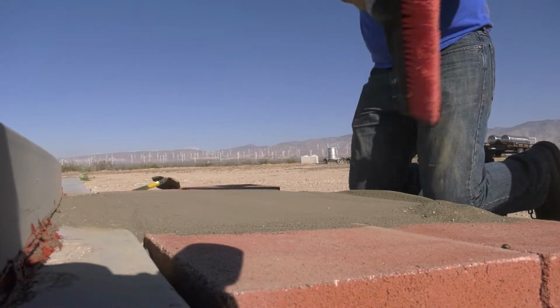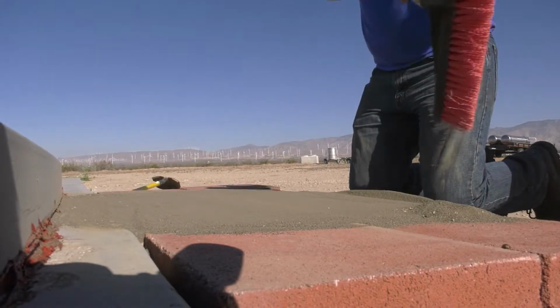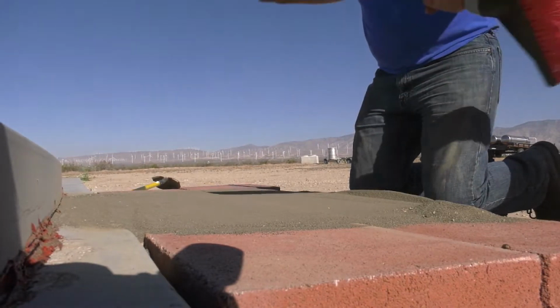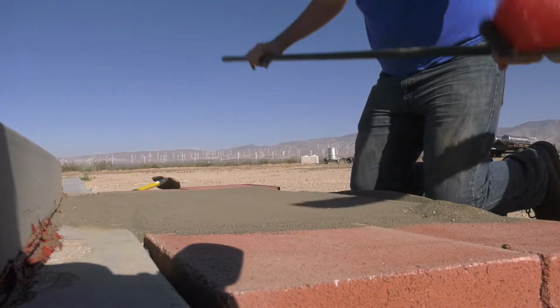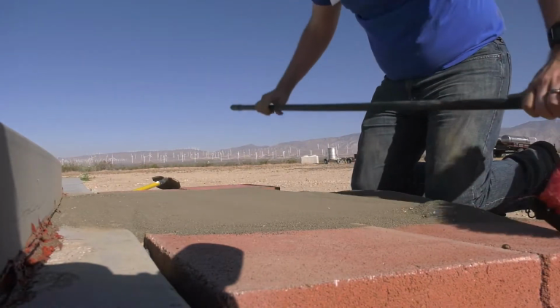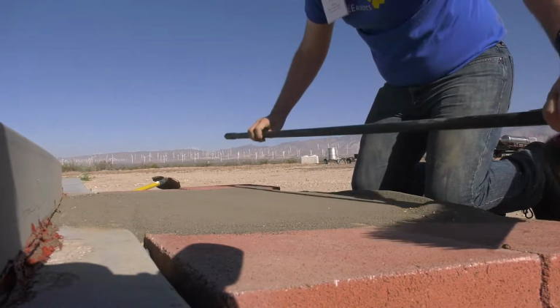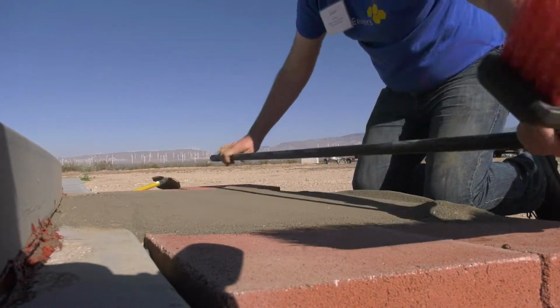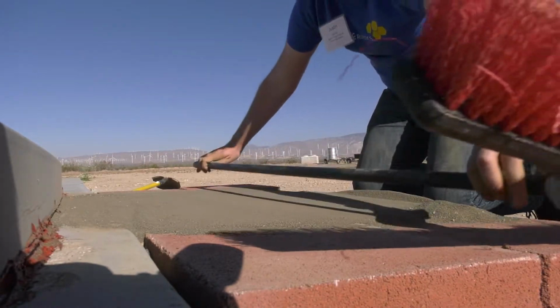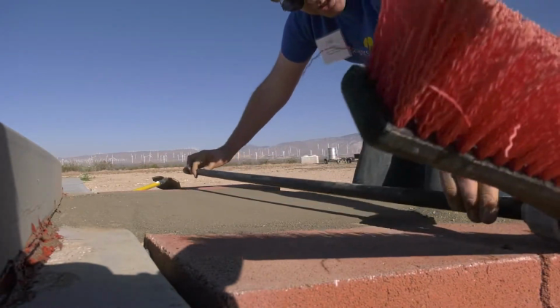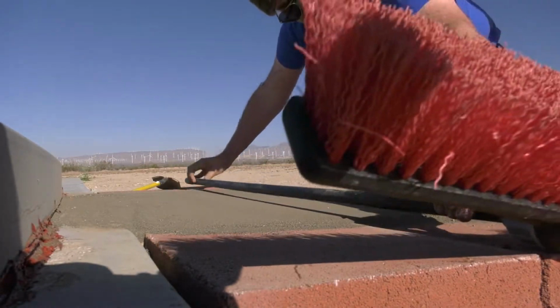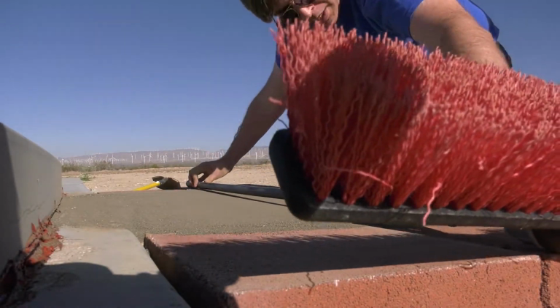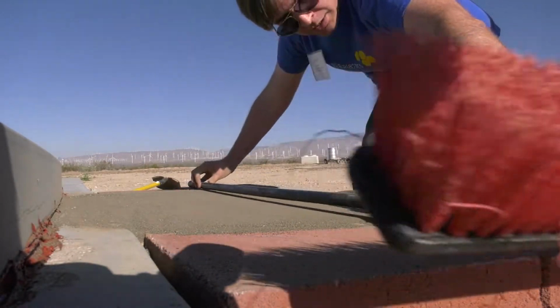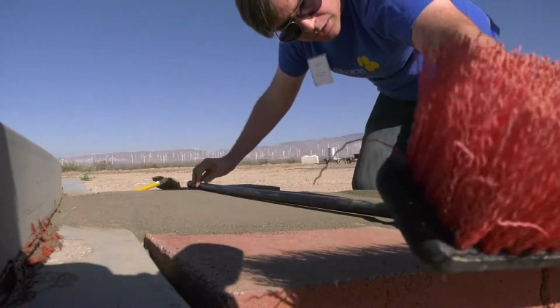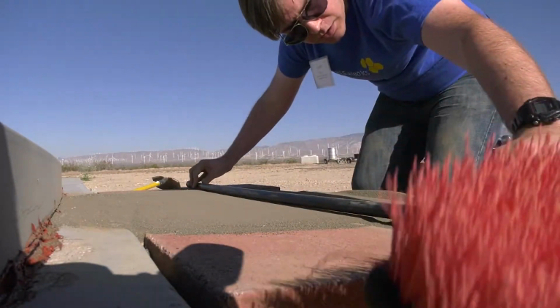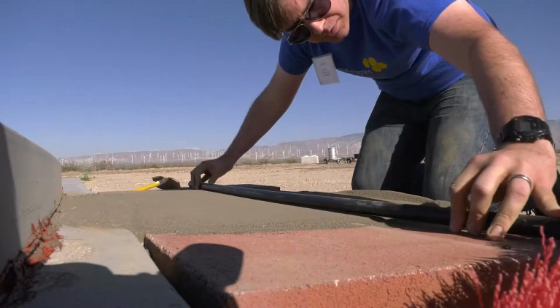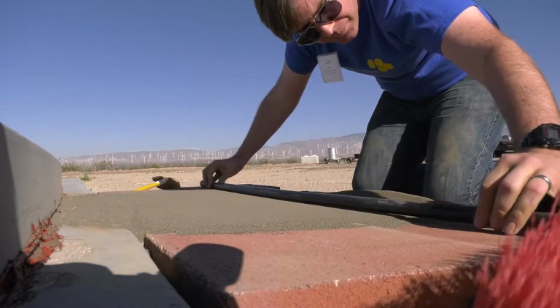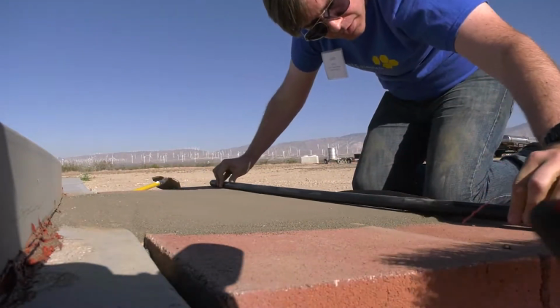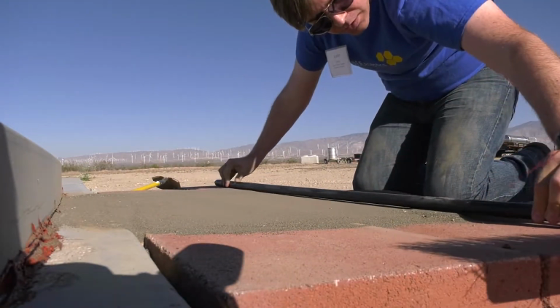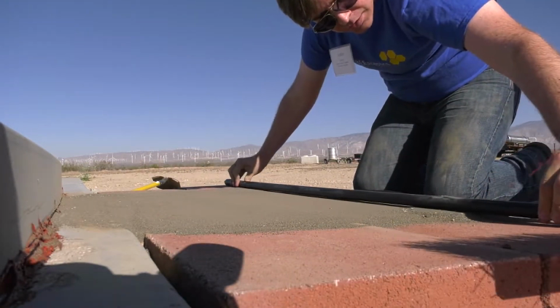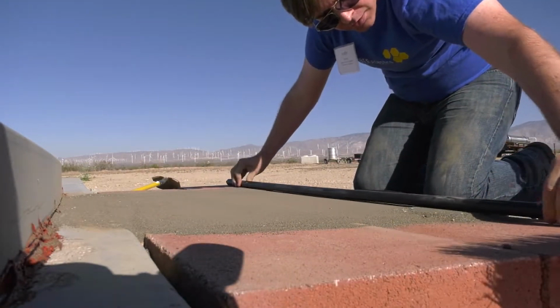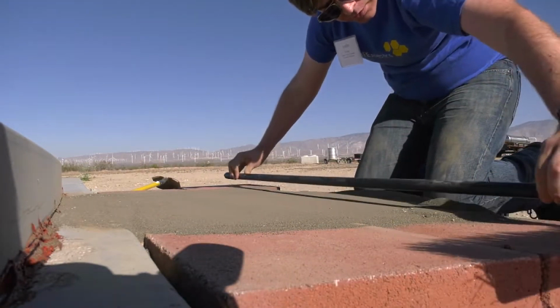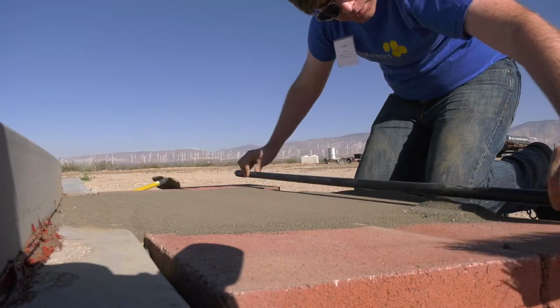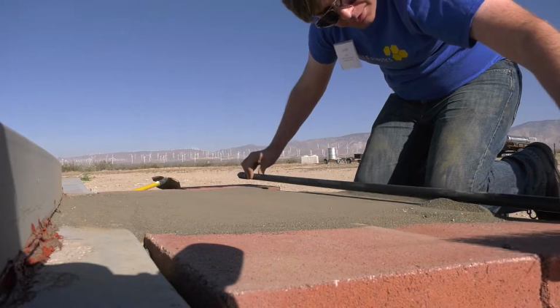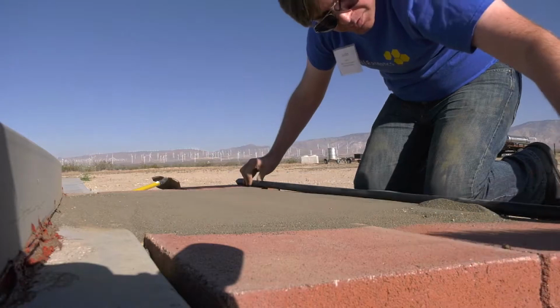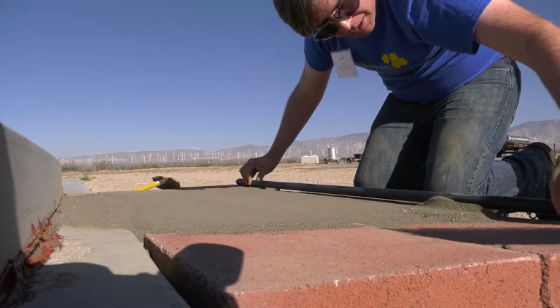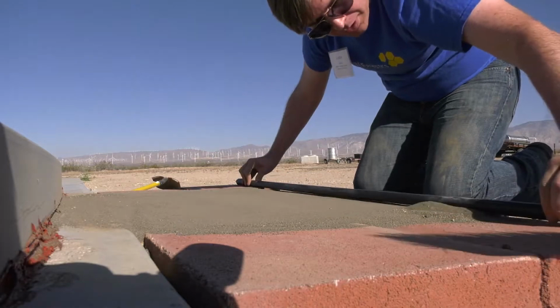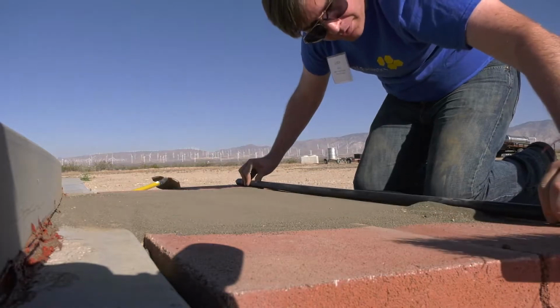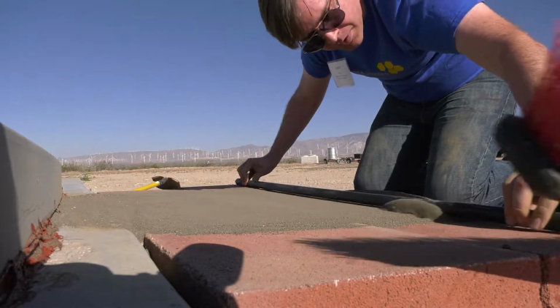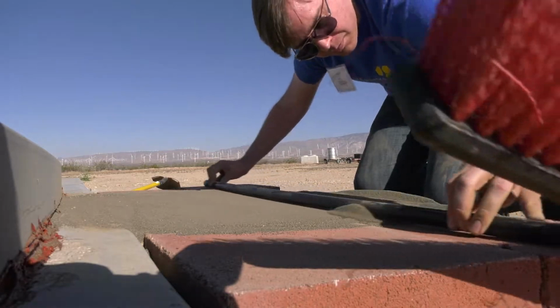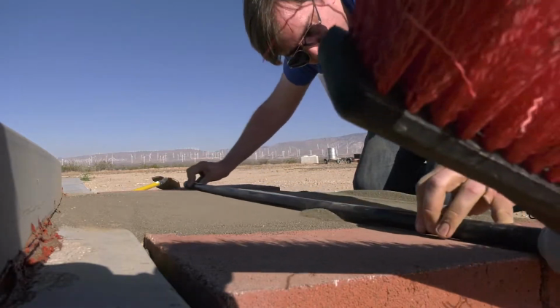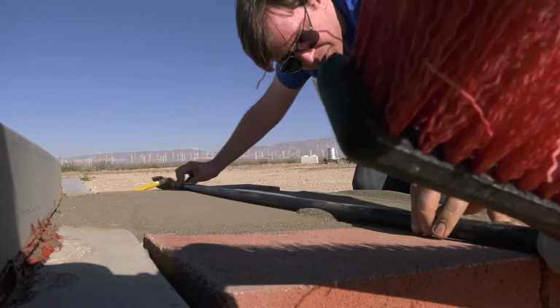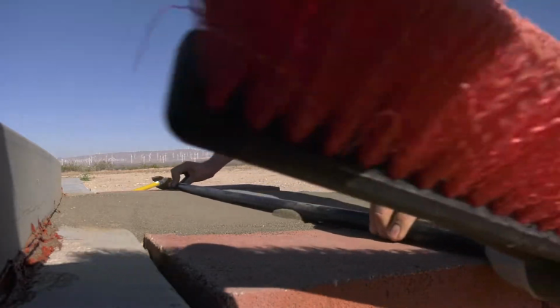We're not looking for rocks, we're not drilling — we're collecting the stuff that's off the surface. Measure the pressure.